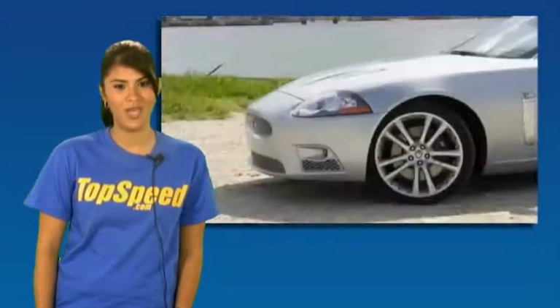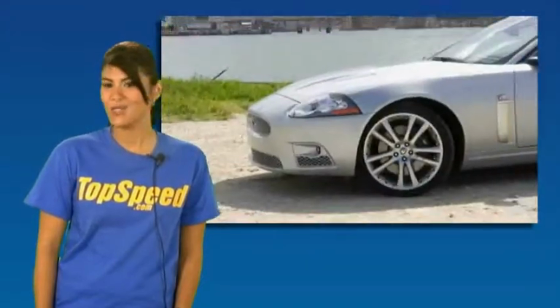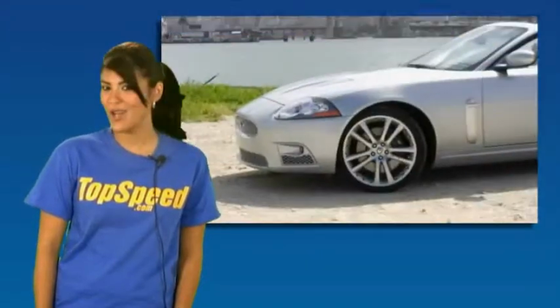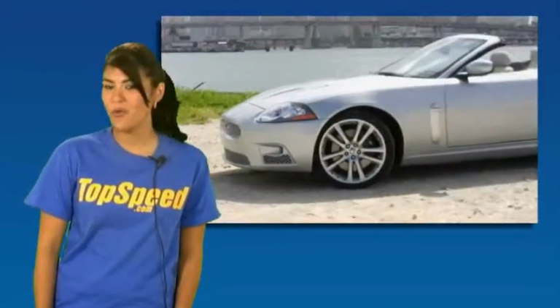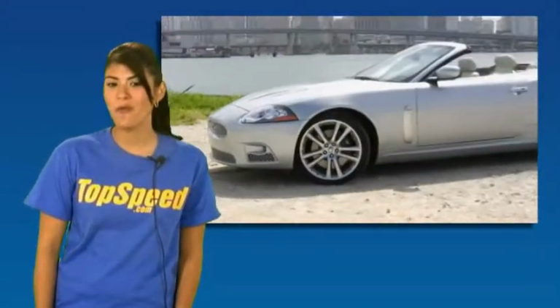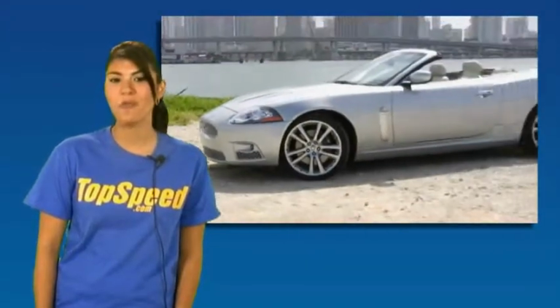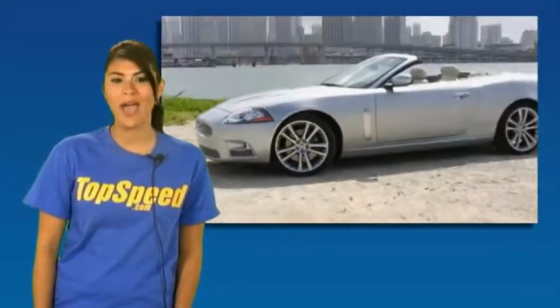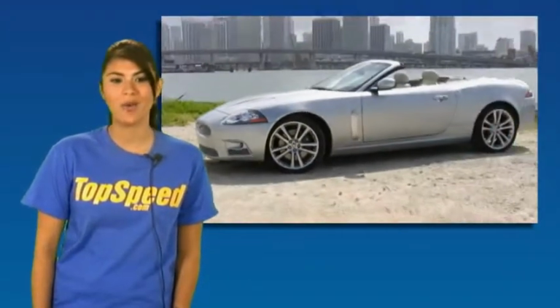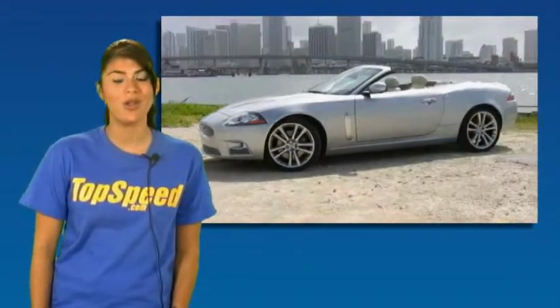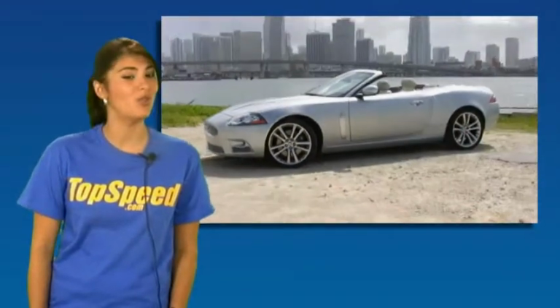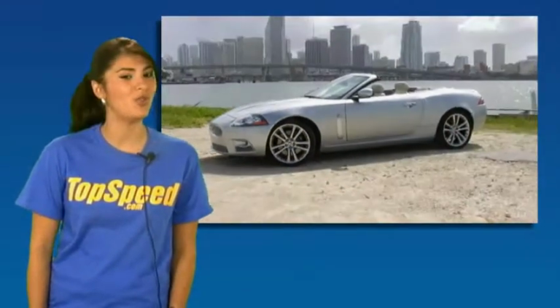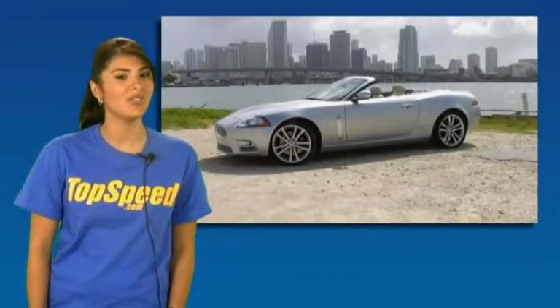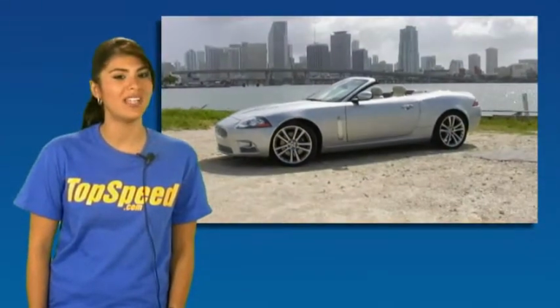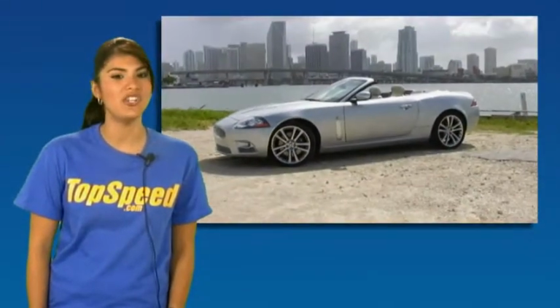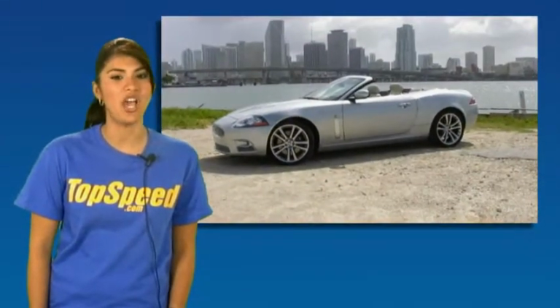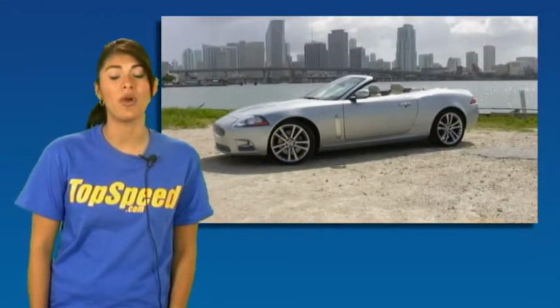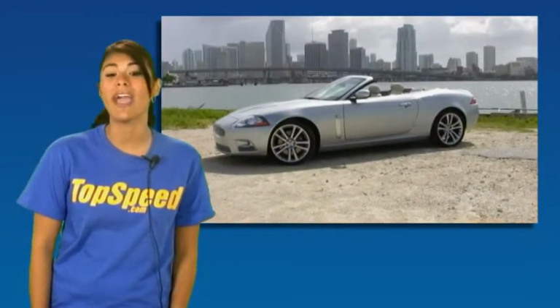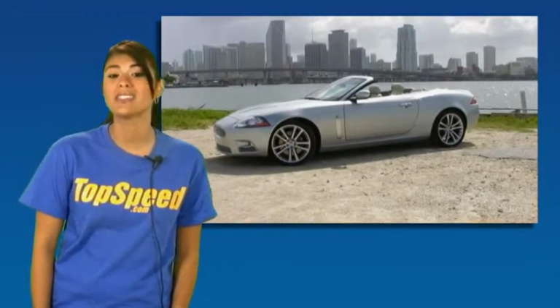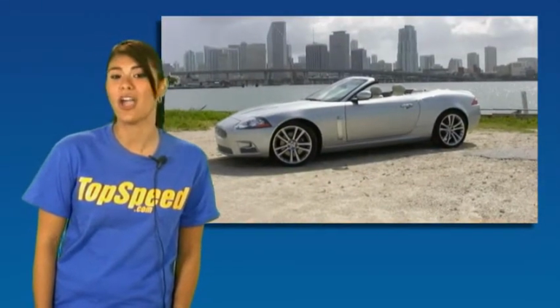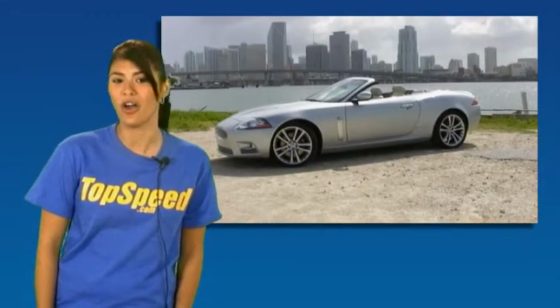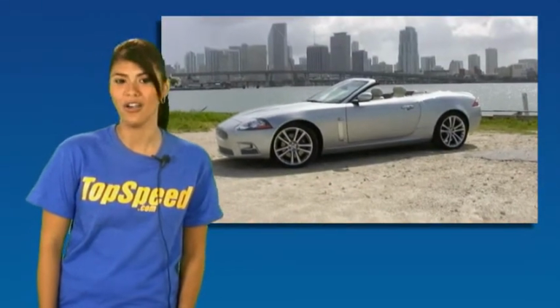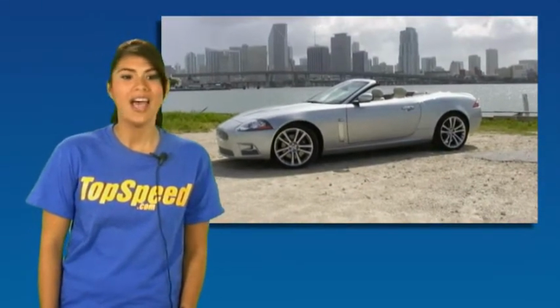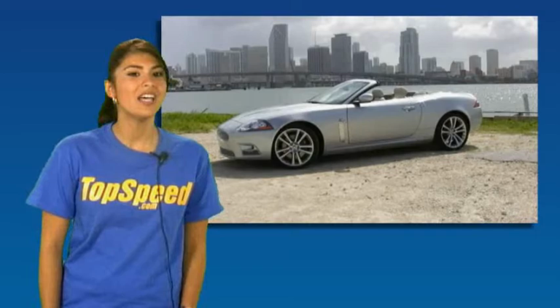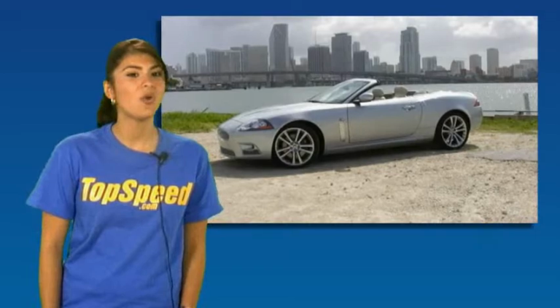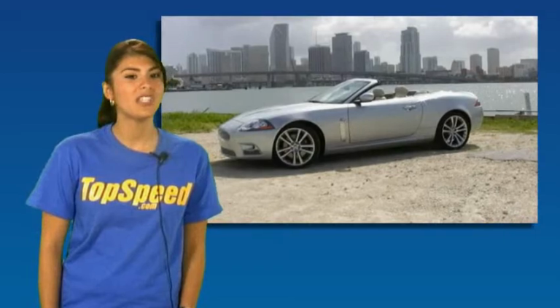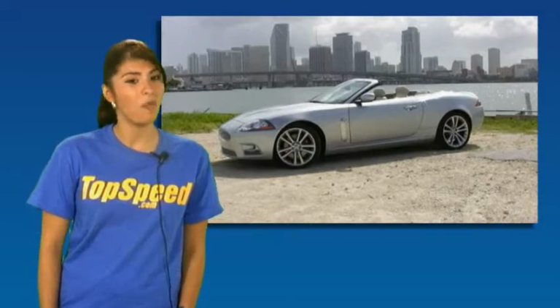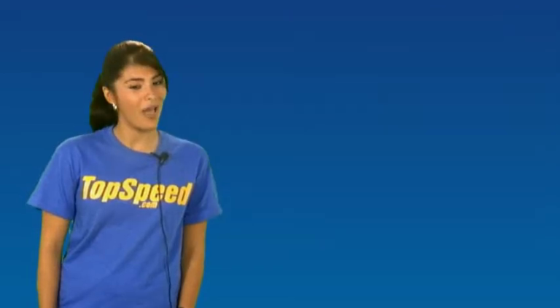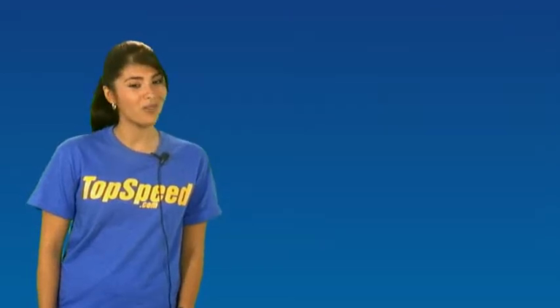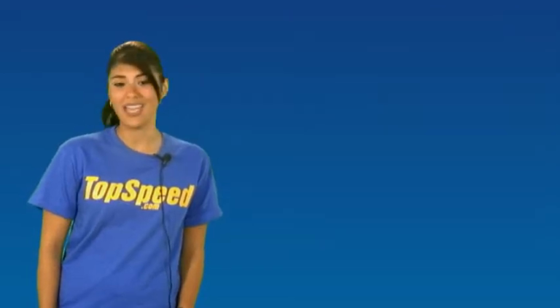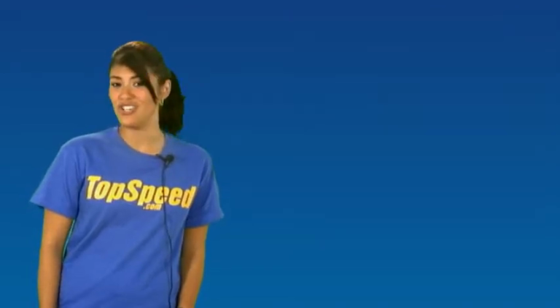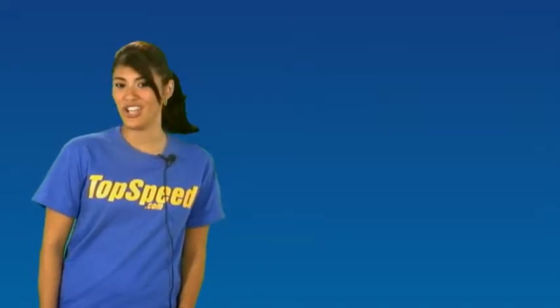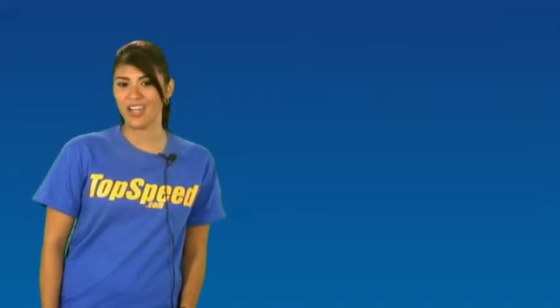So now we have more background on the 2009 Jaguar XKR. Let's go outside with Miles and check it out.